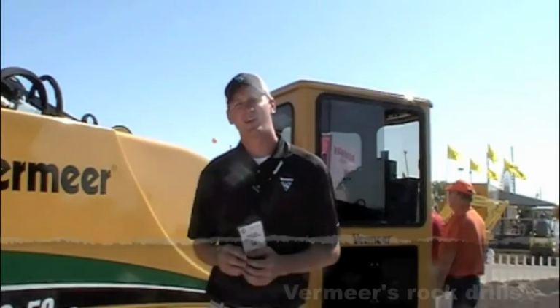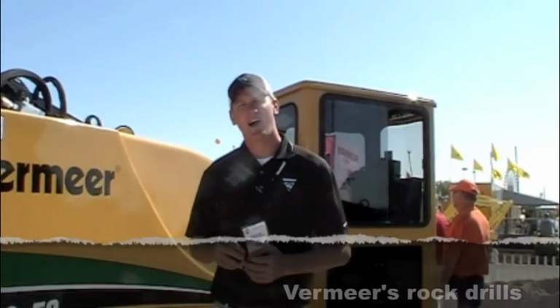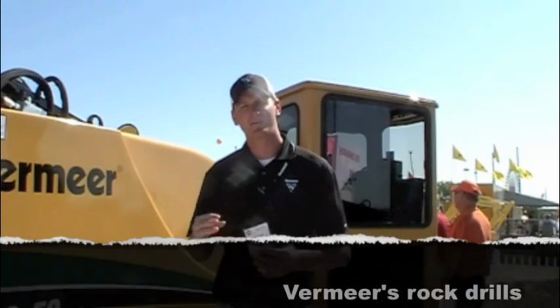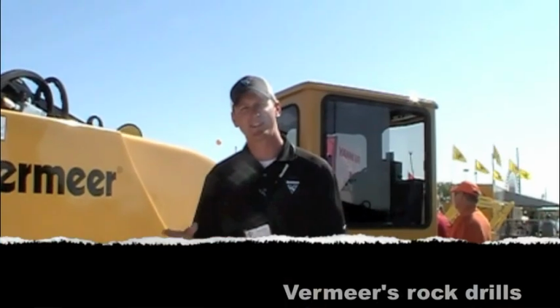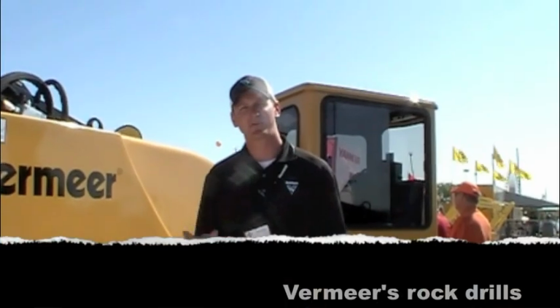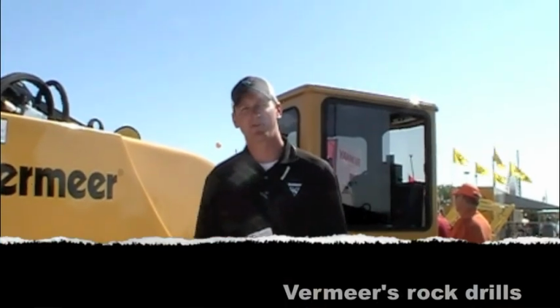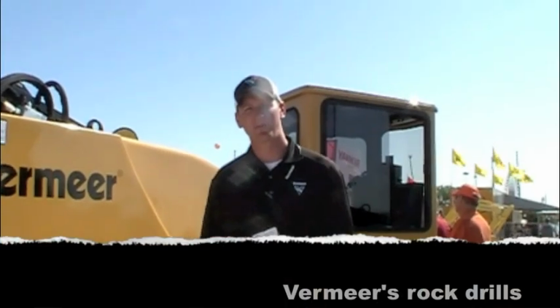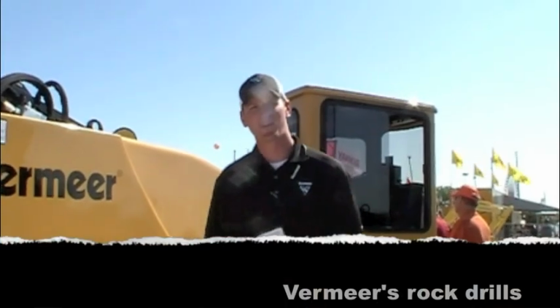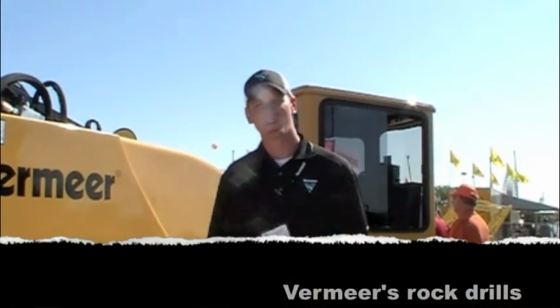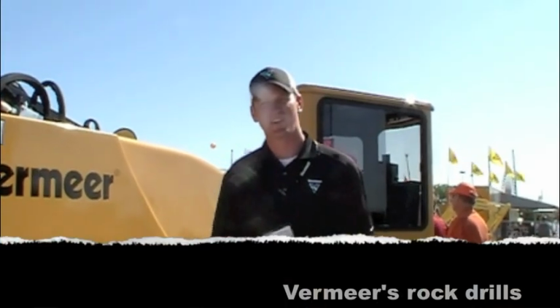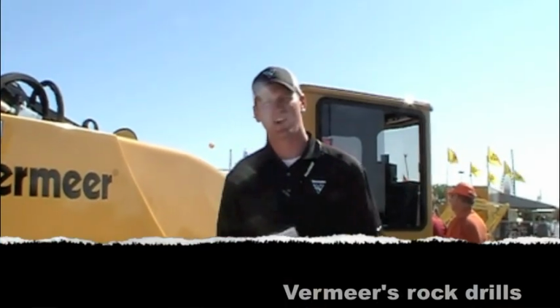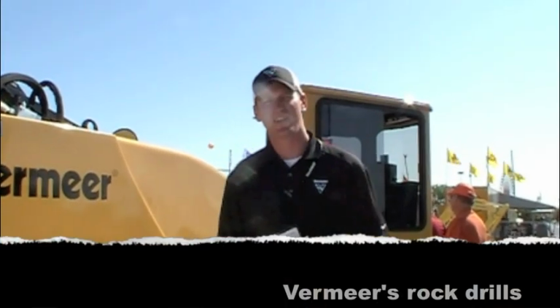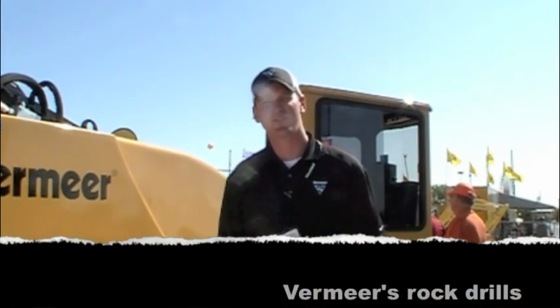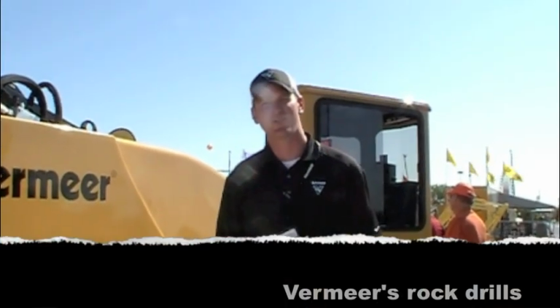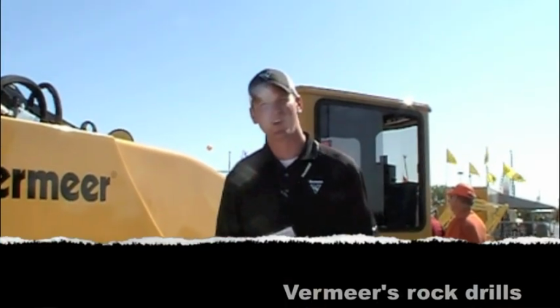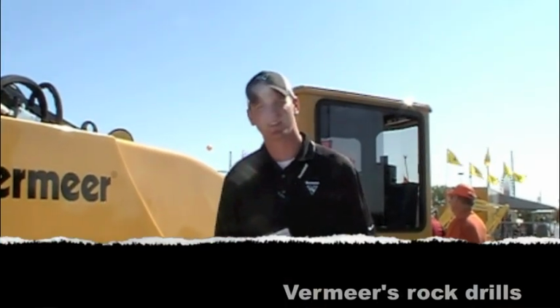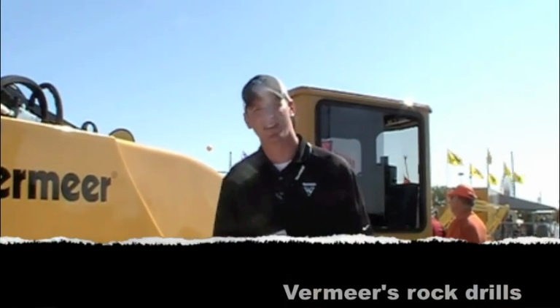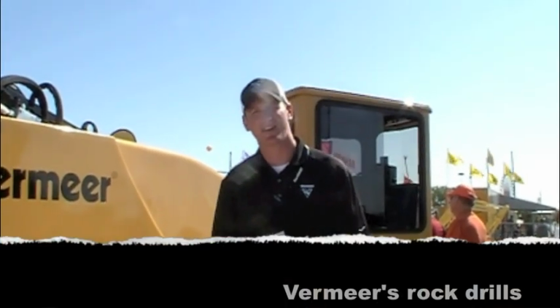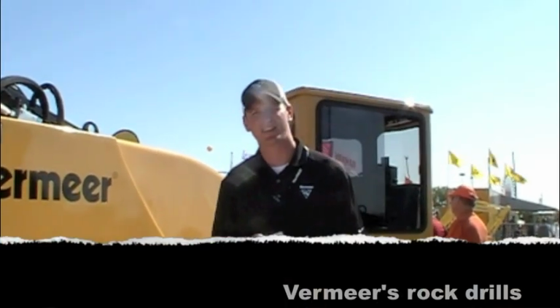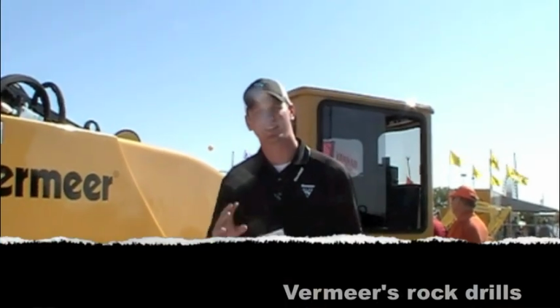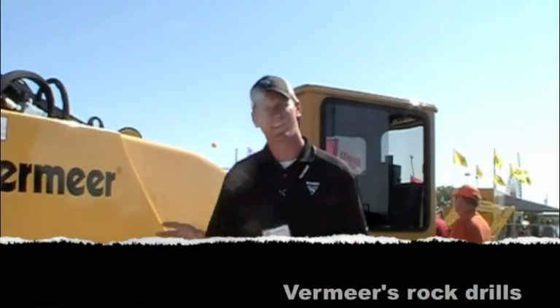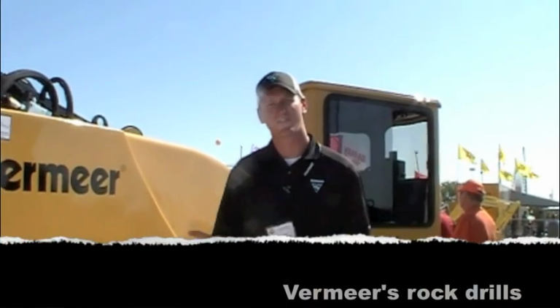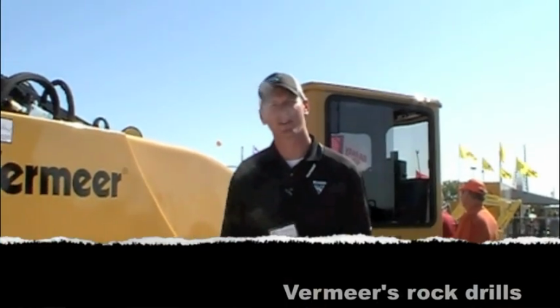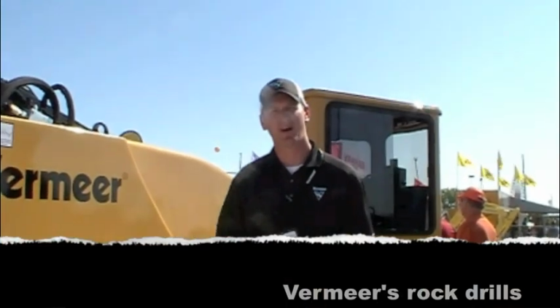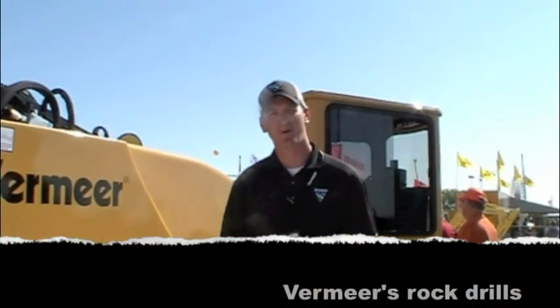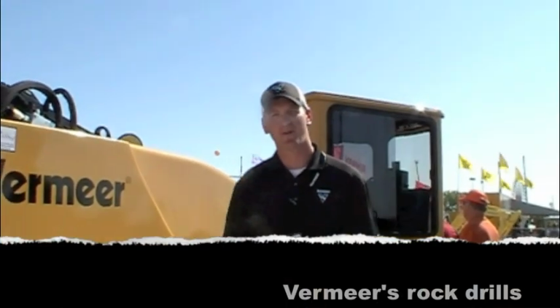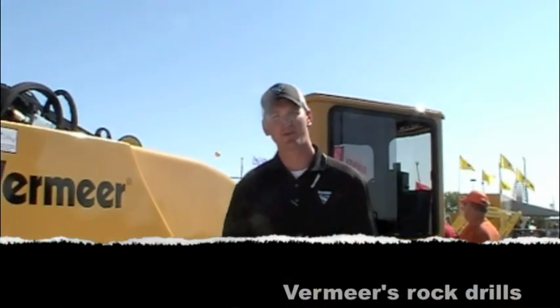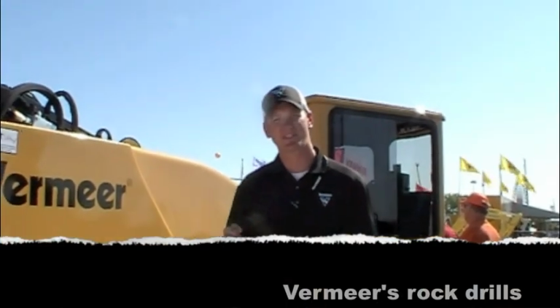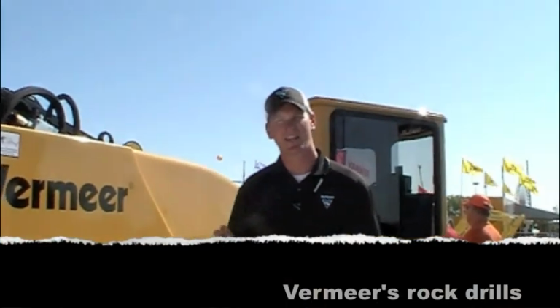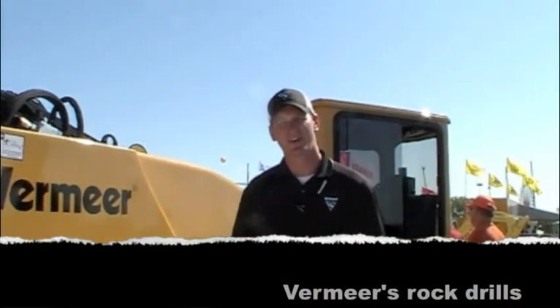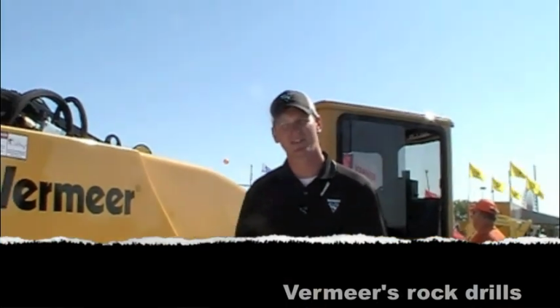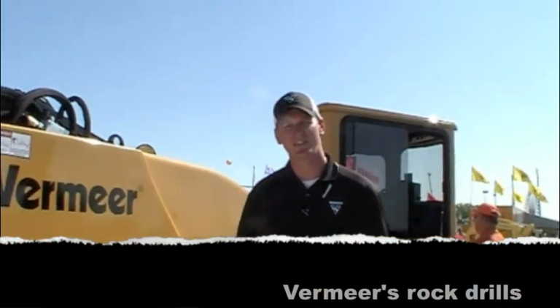Hi, I'm Jason with Vermeer. At IQ 2011, I'd like to take you around a couple of our newest technologies.